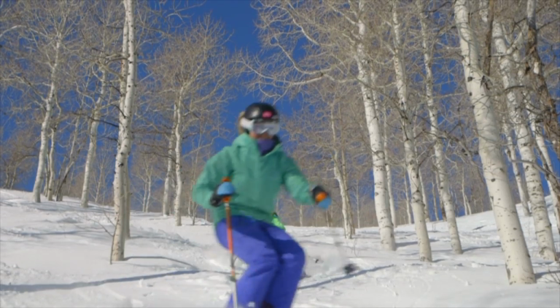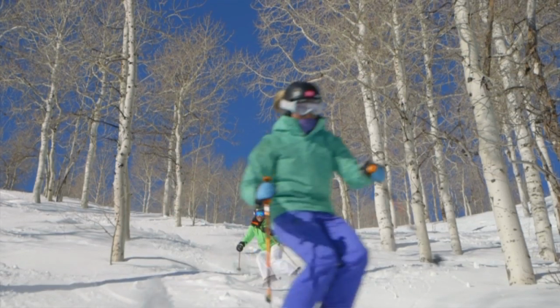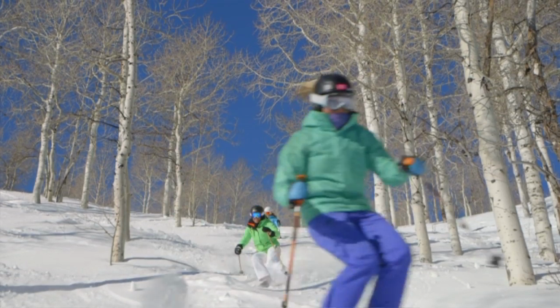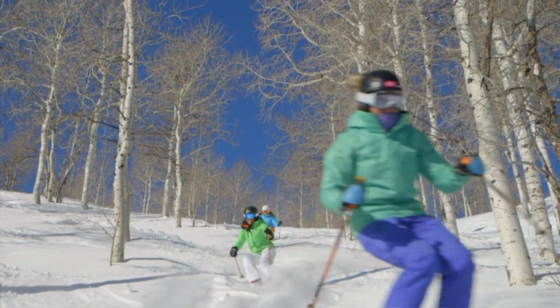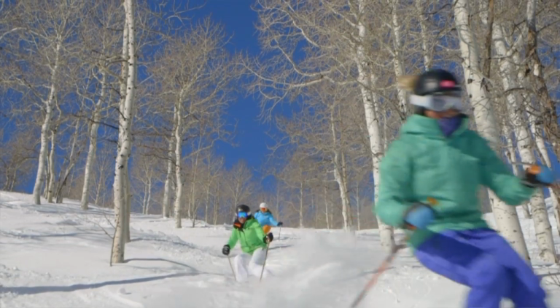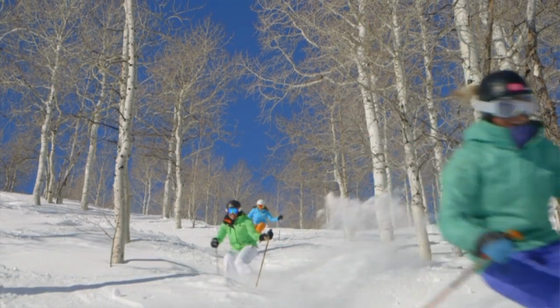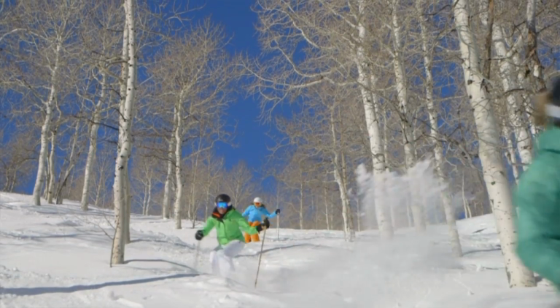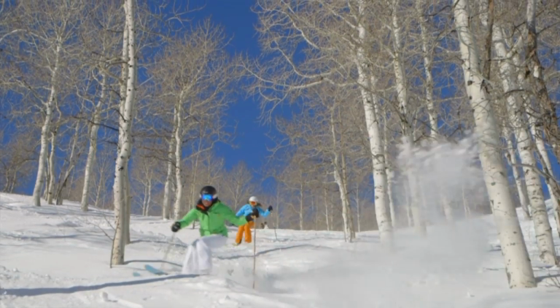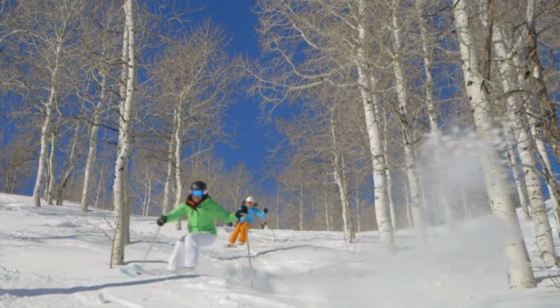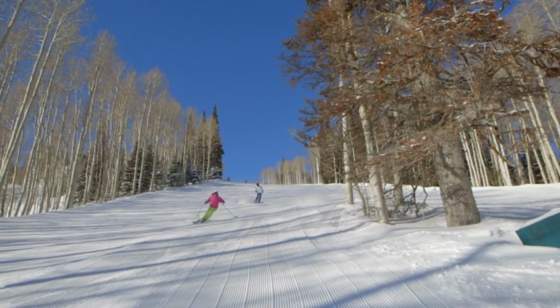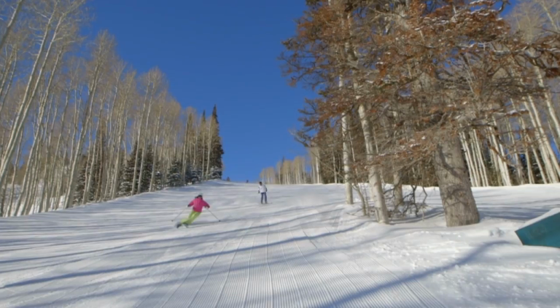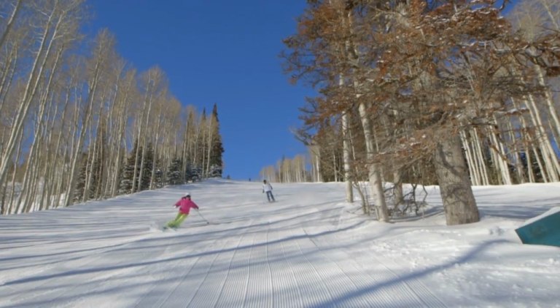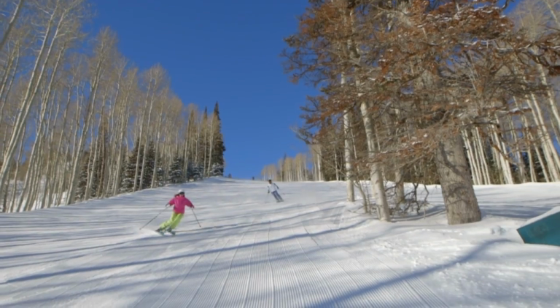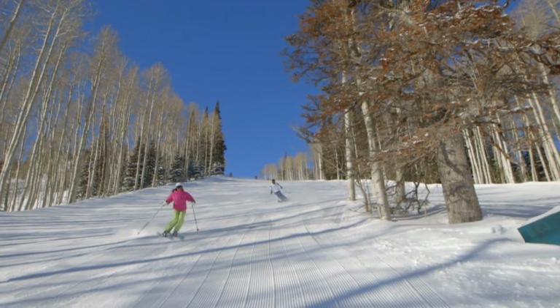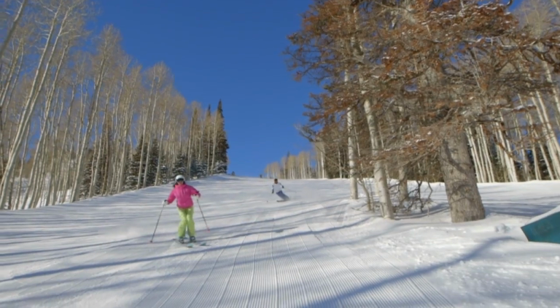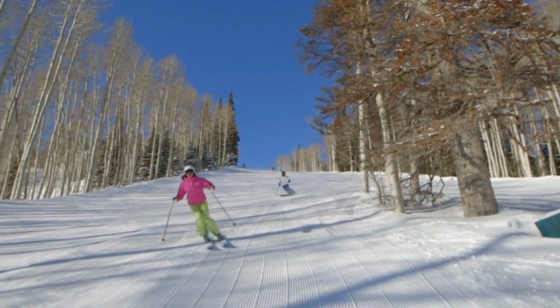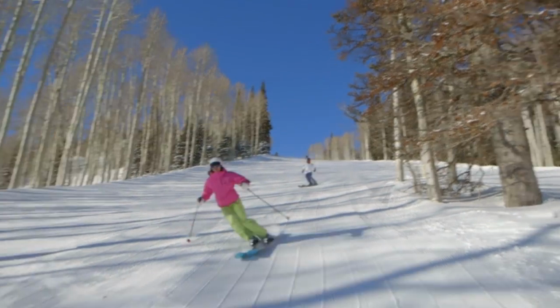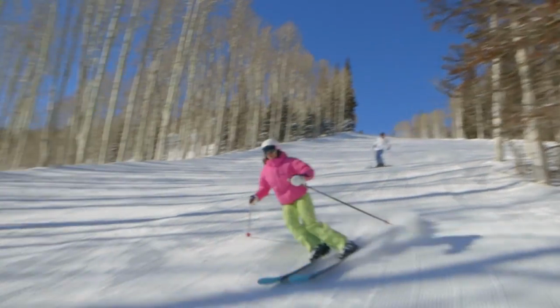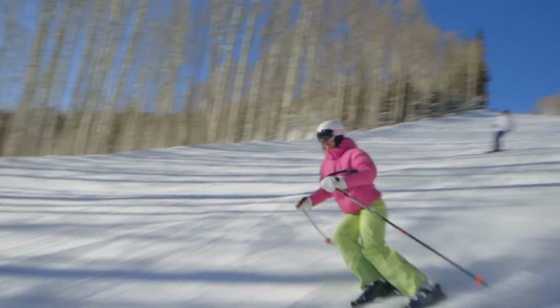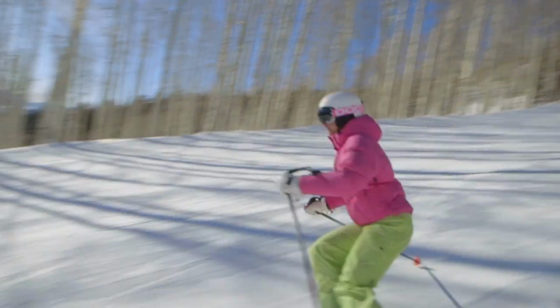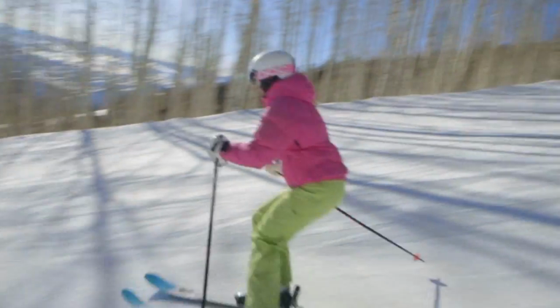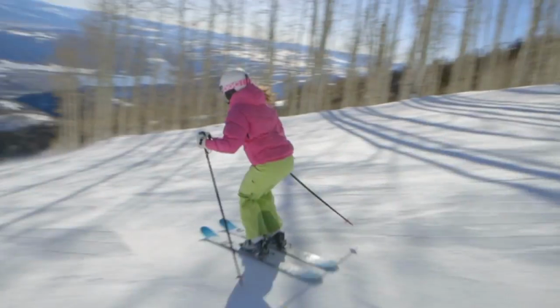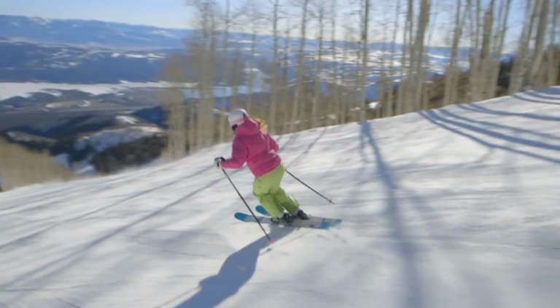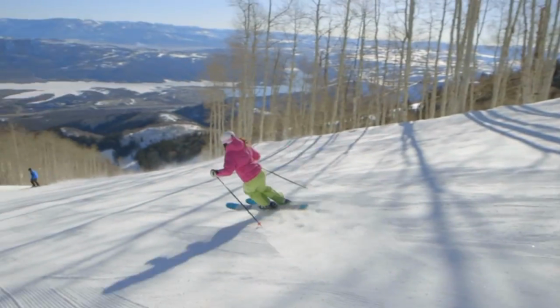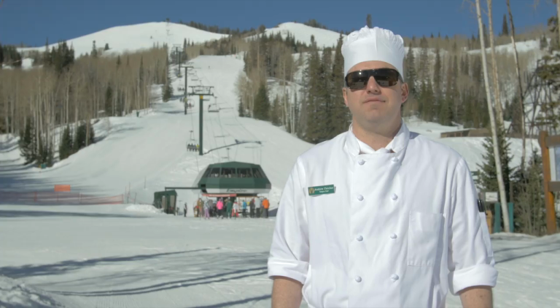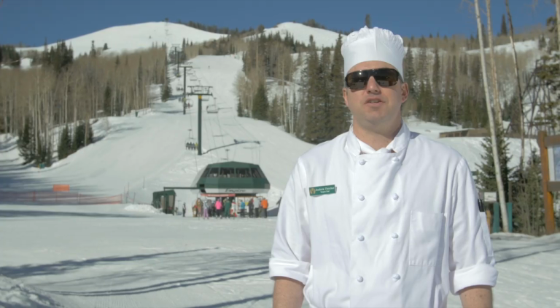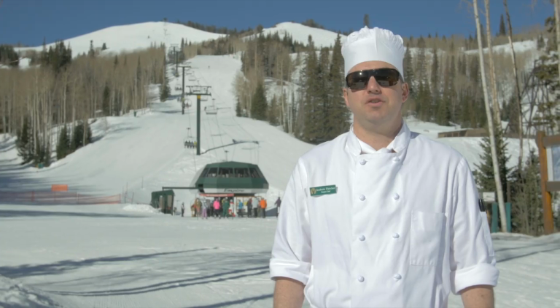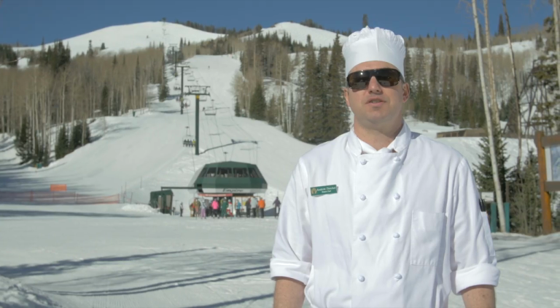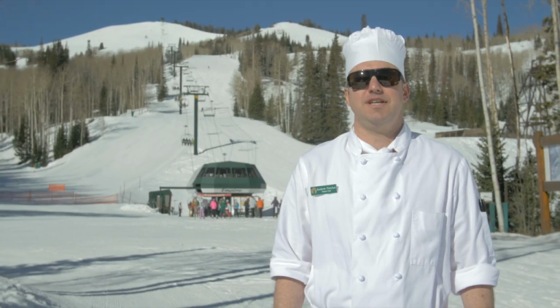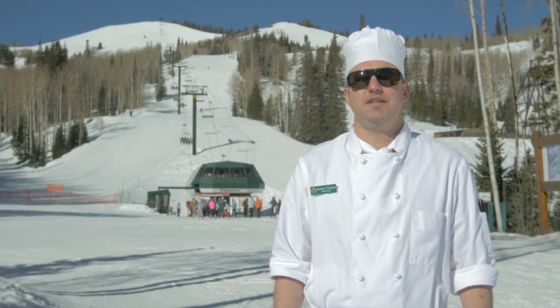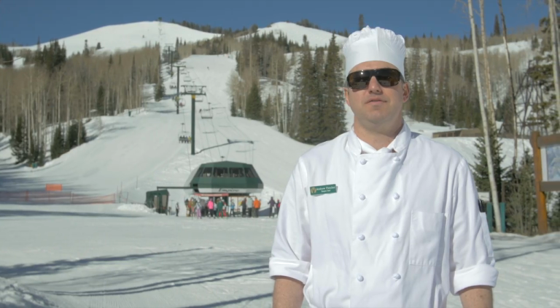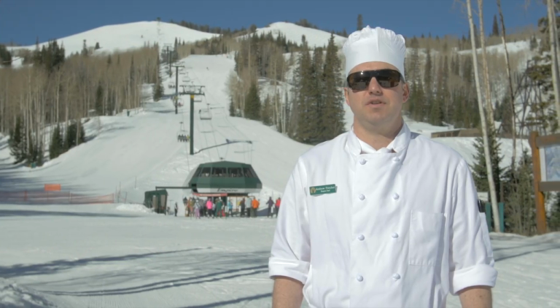My name is Andrew Fletcher, Empire Lodge chef at Deer Valley Resort. I invite you to ski the difference.